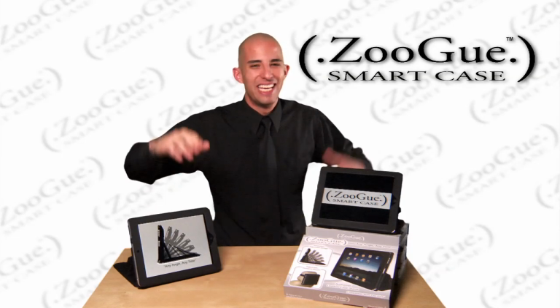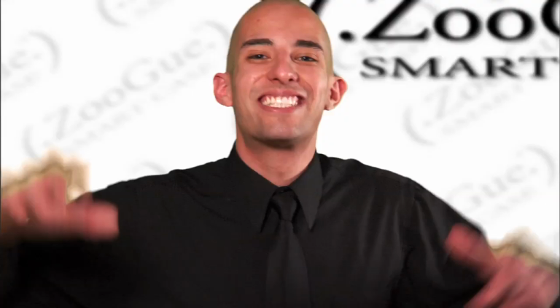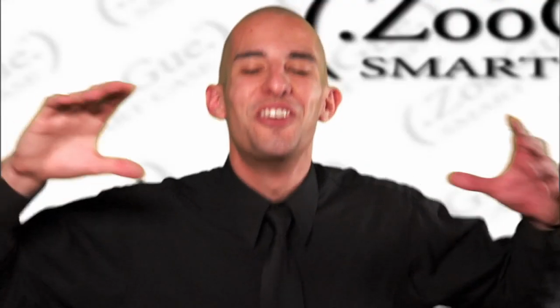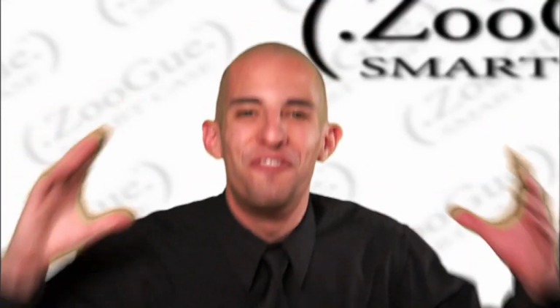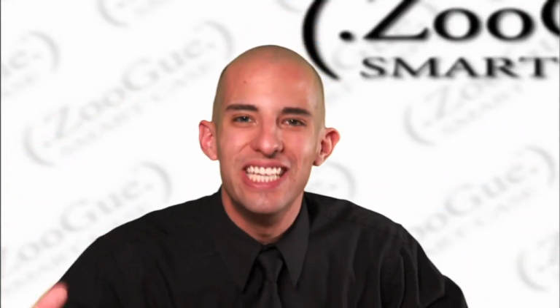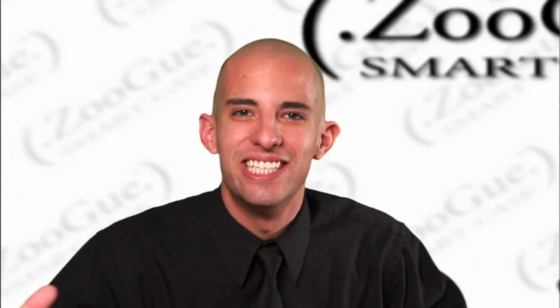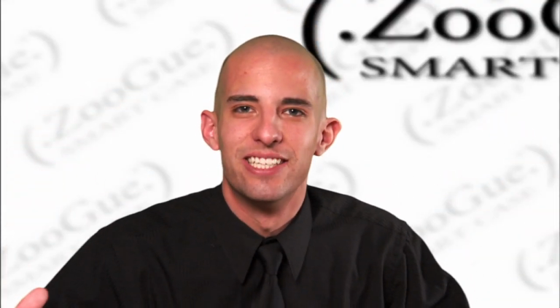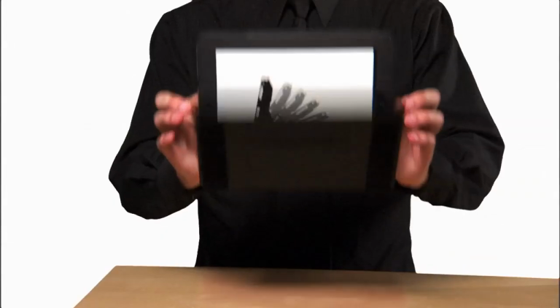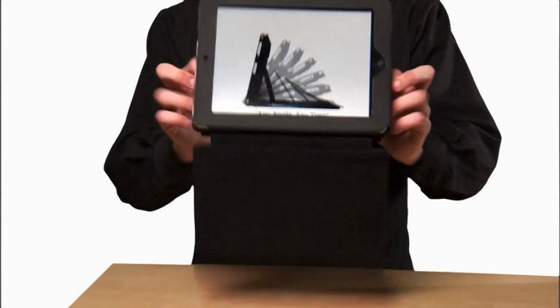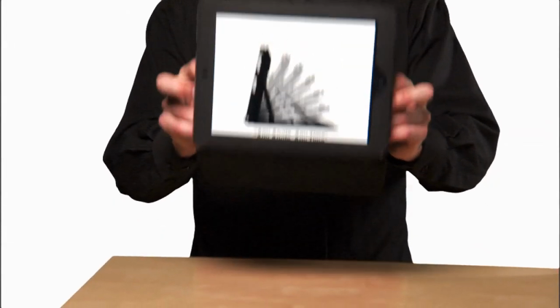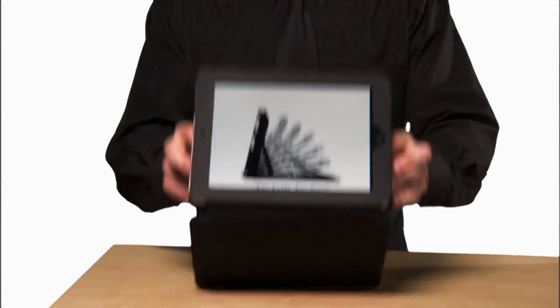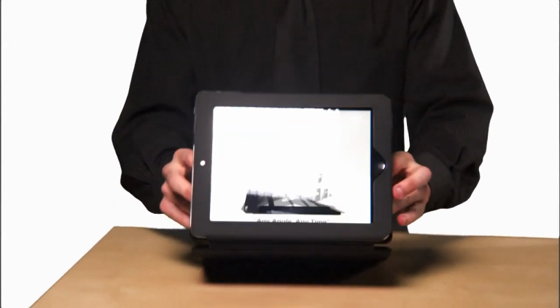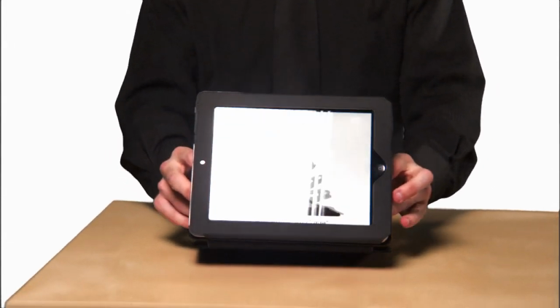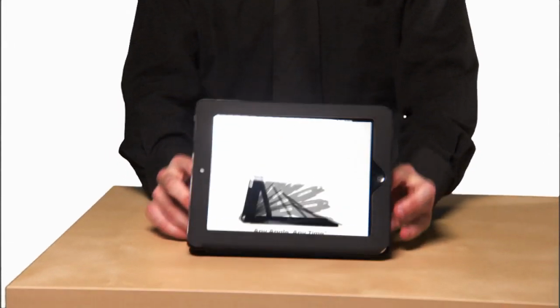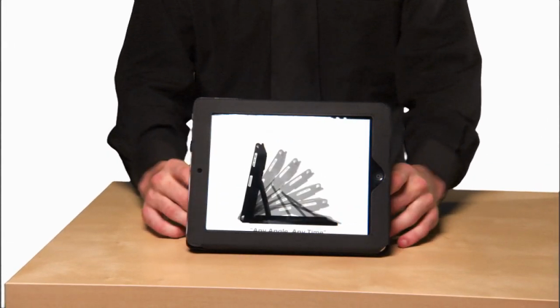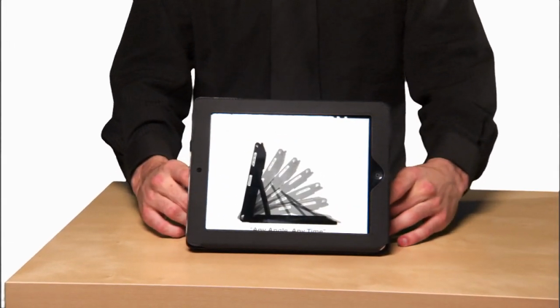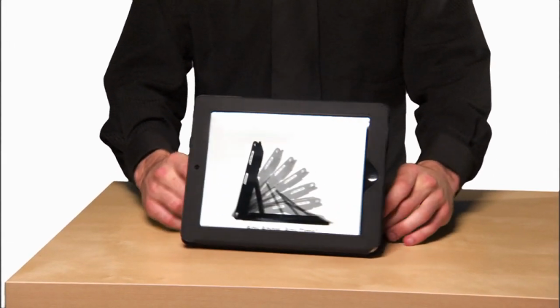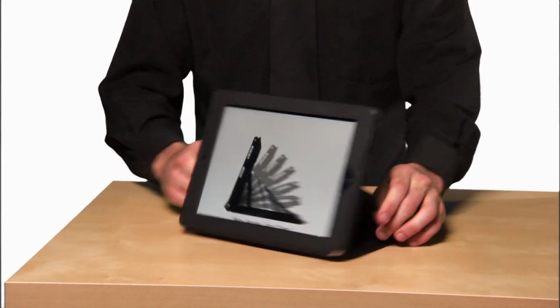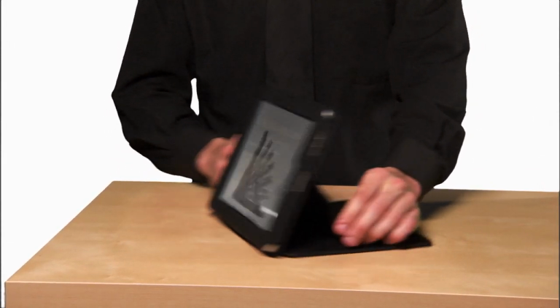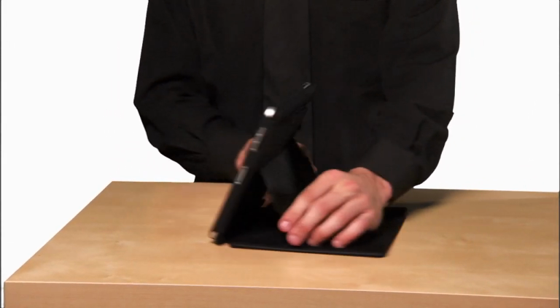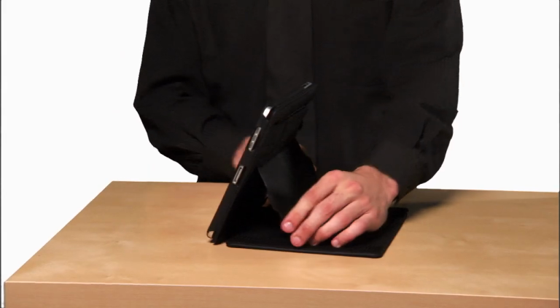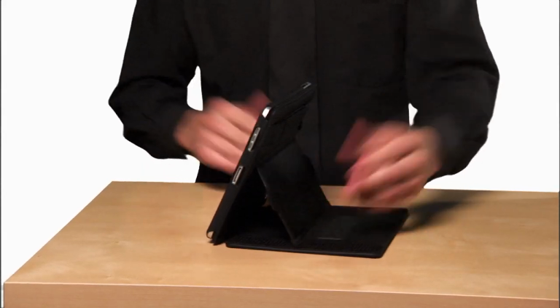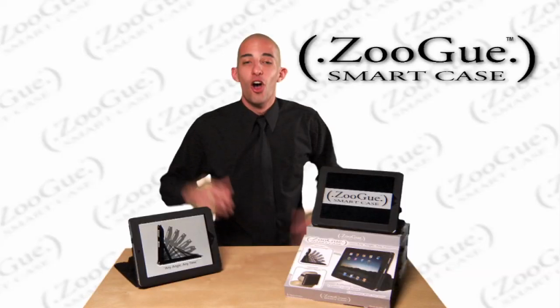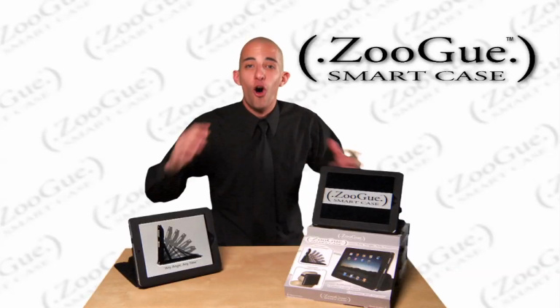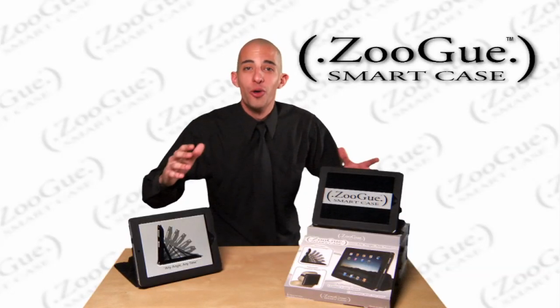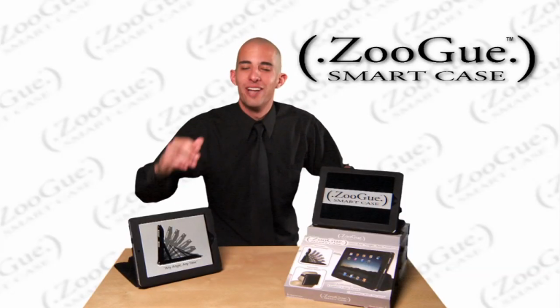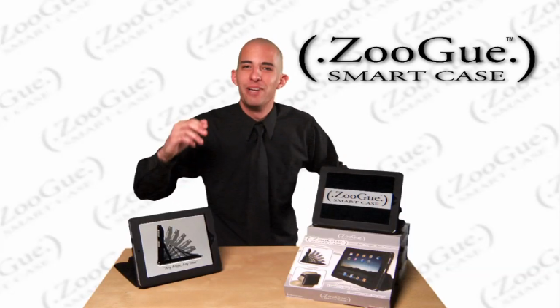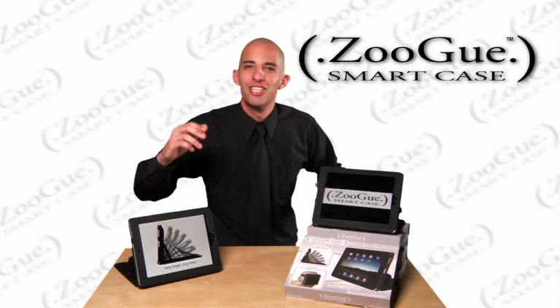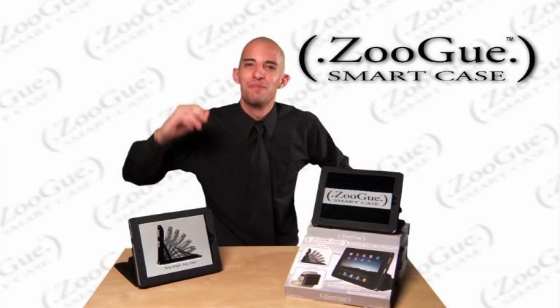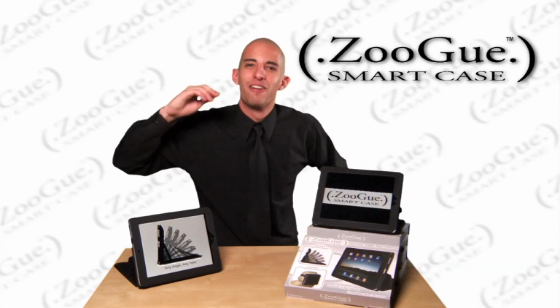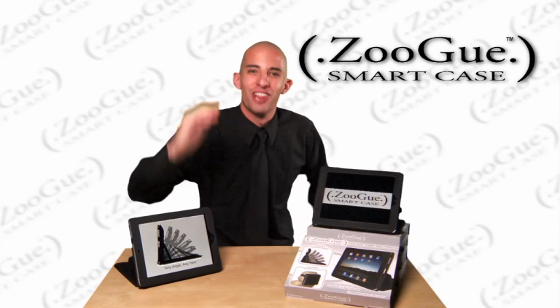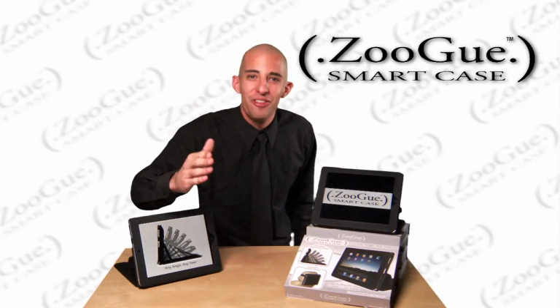It's convenient. Set it at any angle, any time. And did I mention it's made of leather?